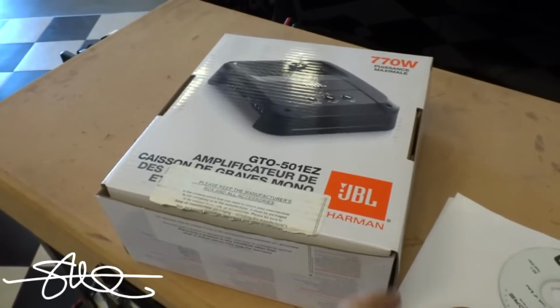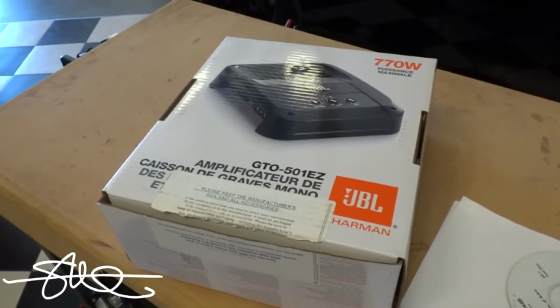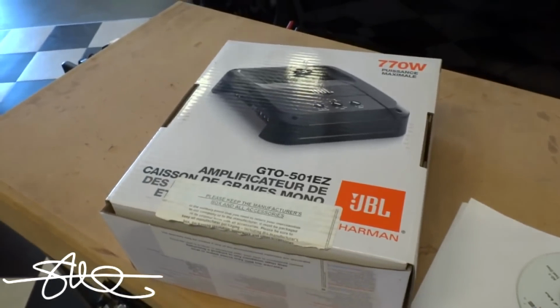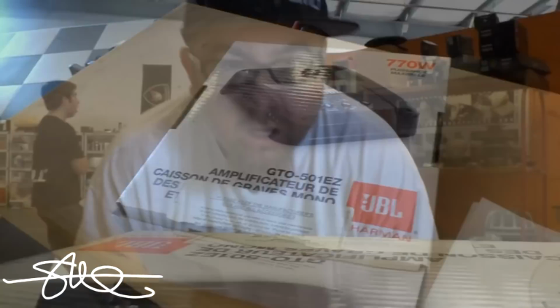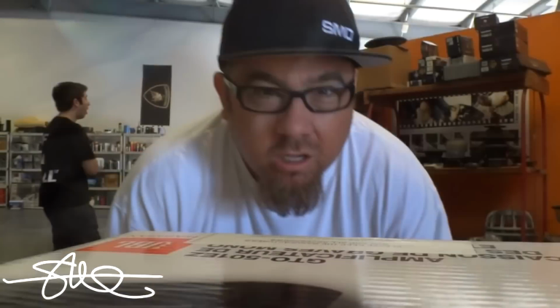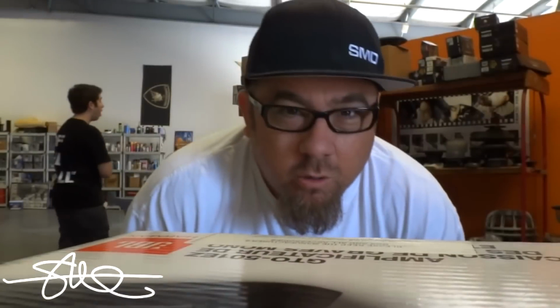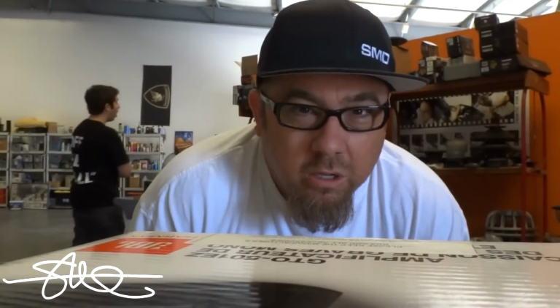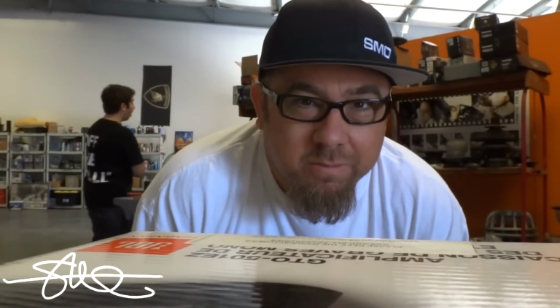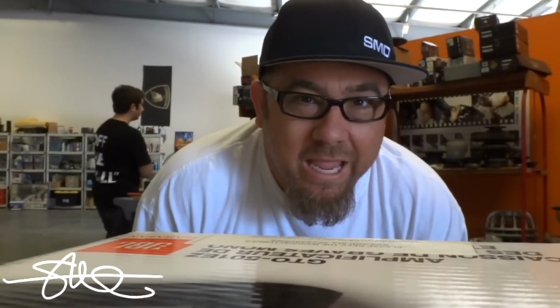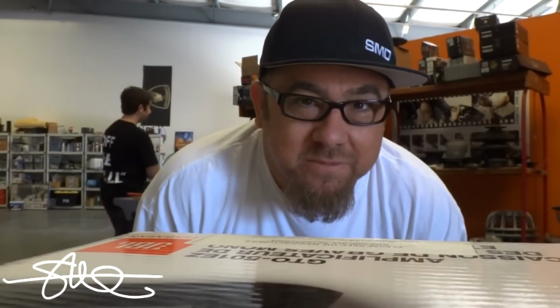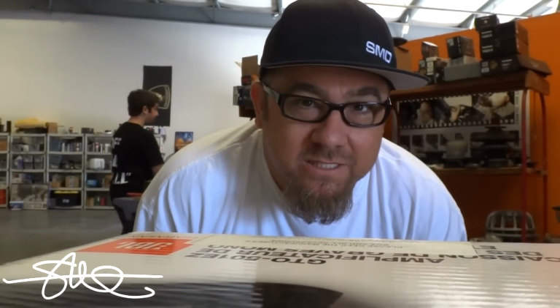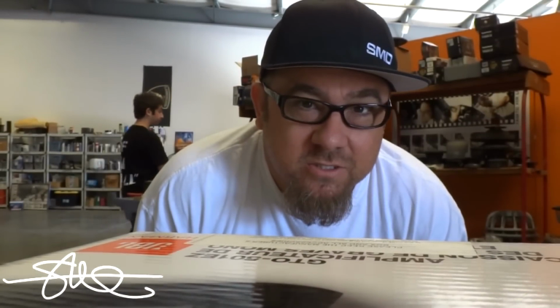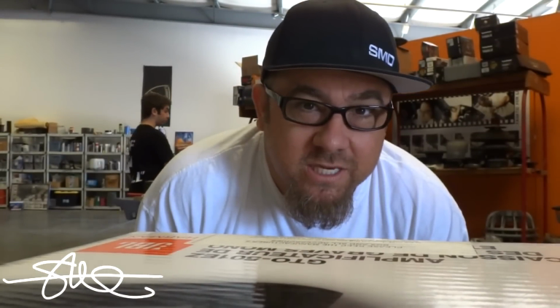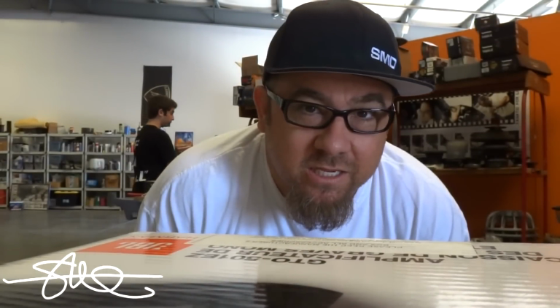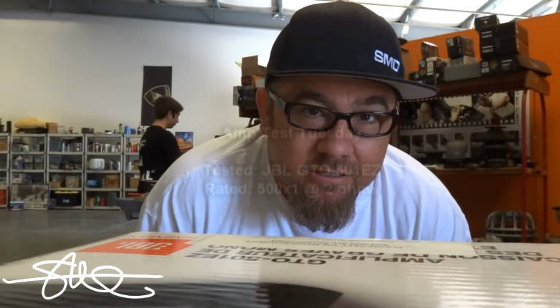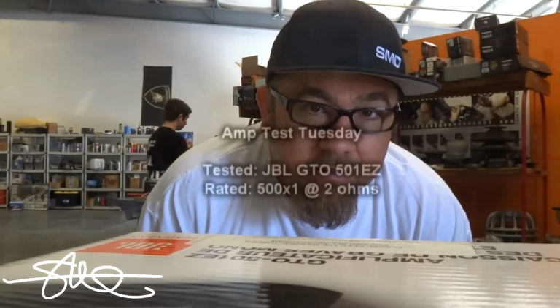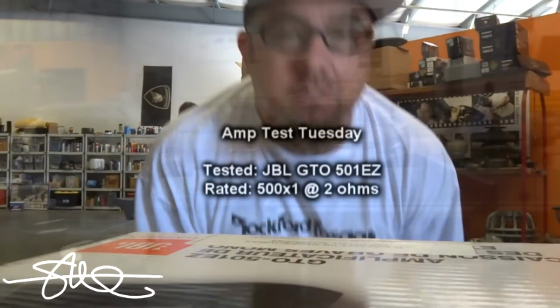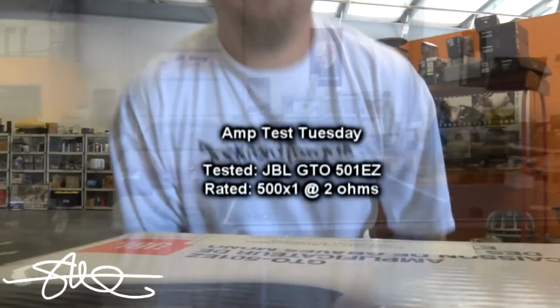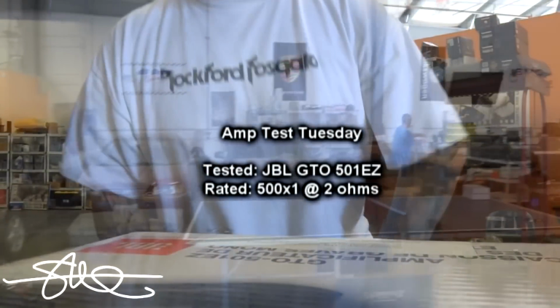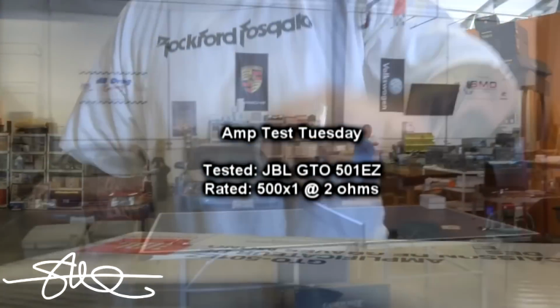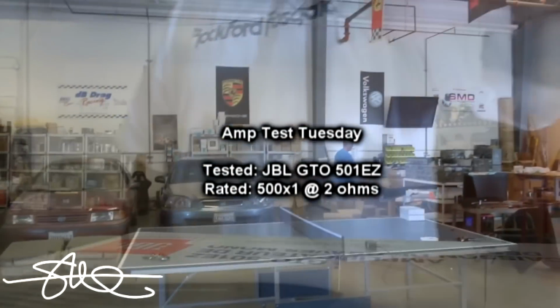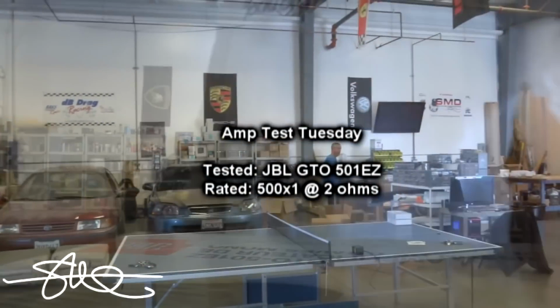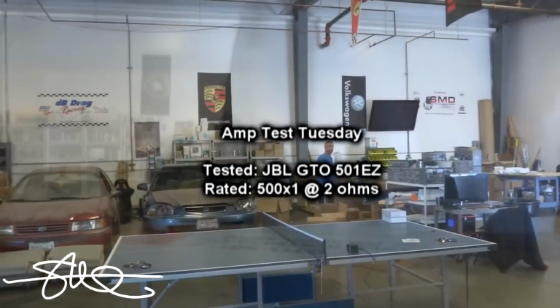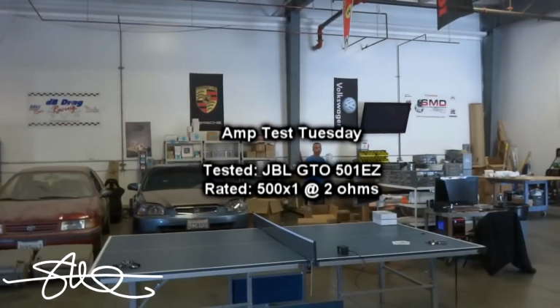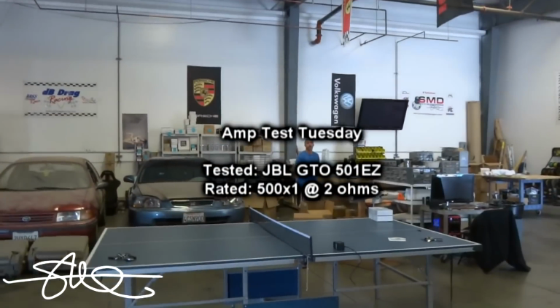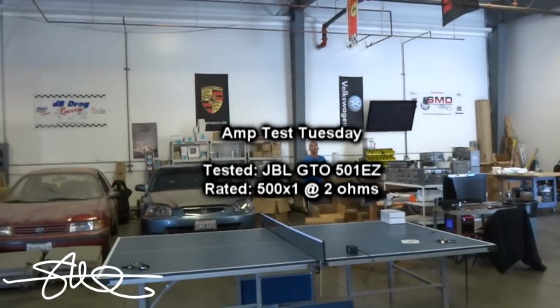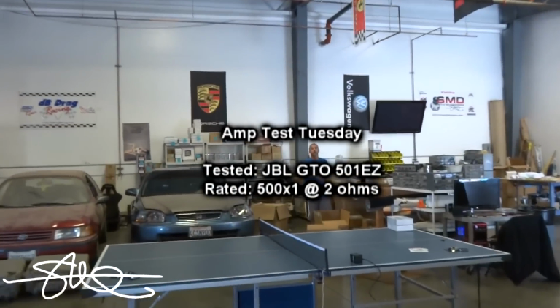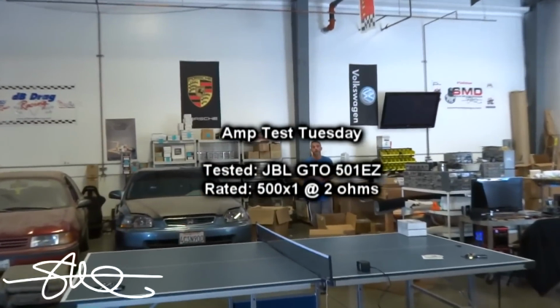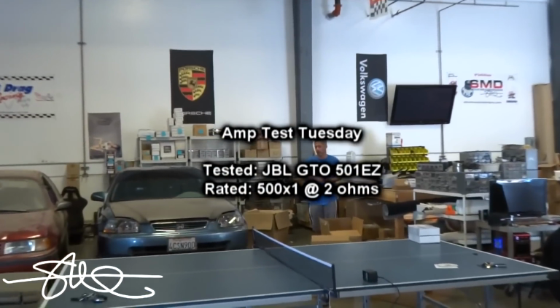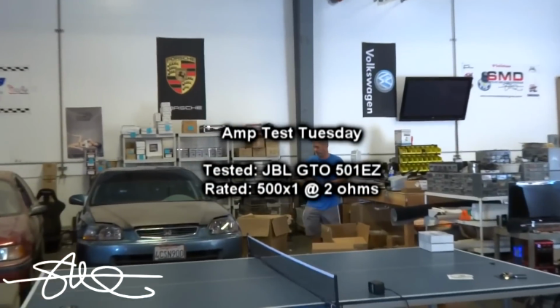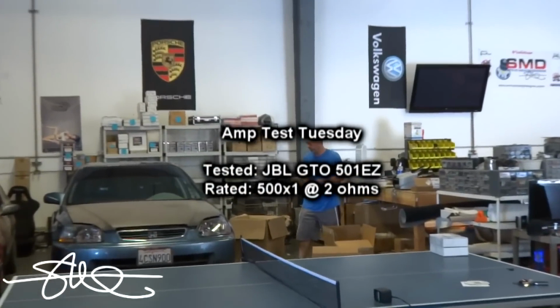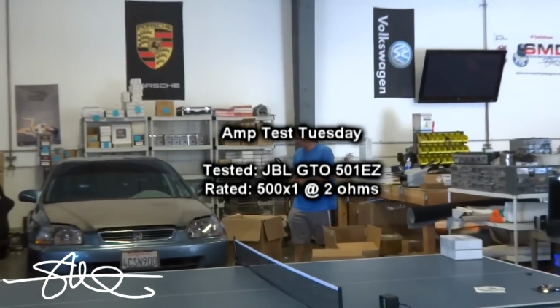Welcome to Amp Test Tuesday. Hey Jaybird, come here real quick, I got a question for you.